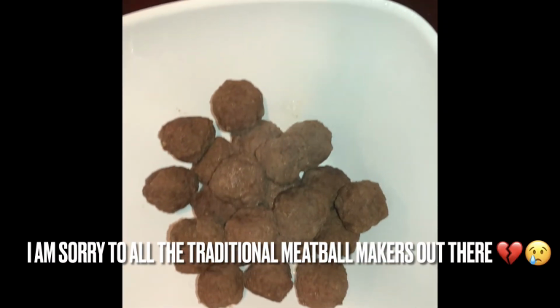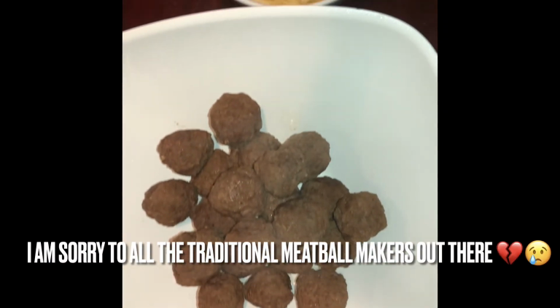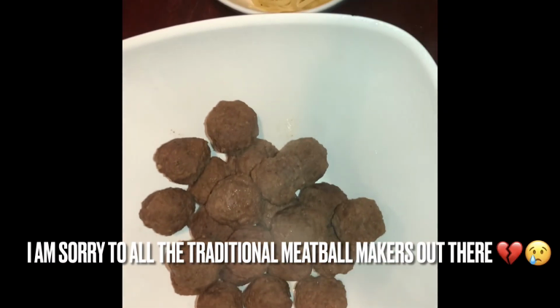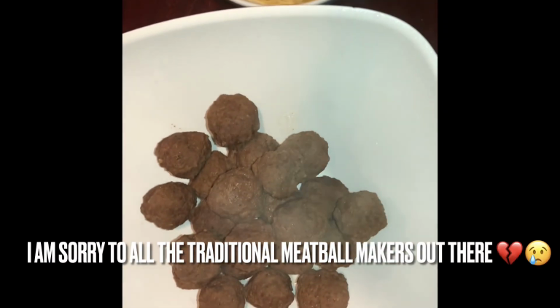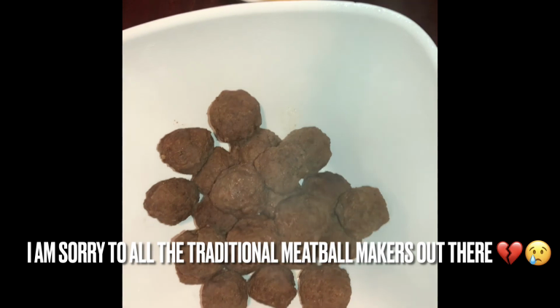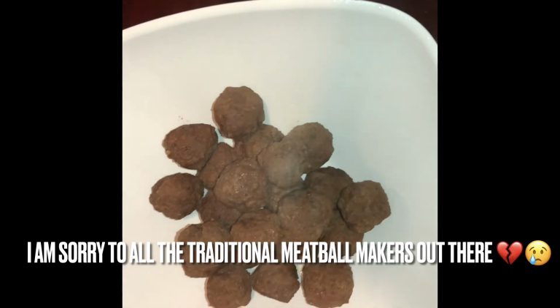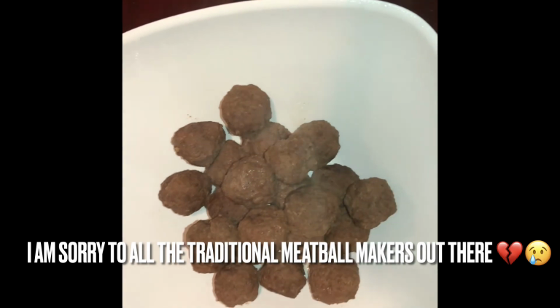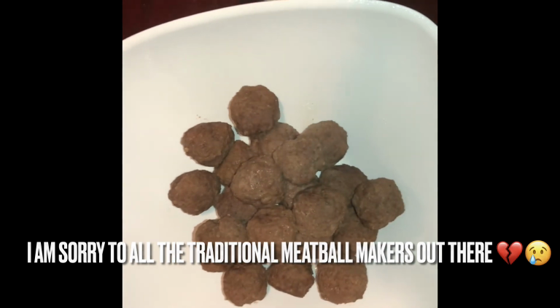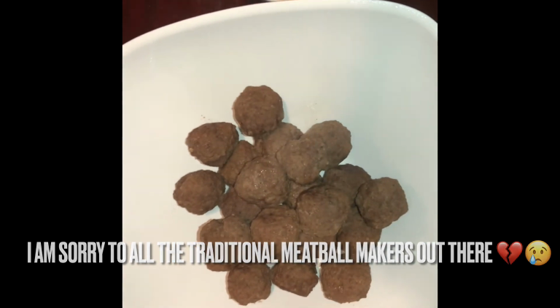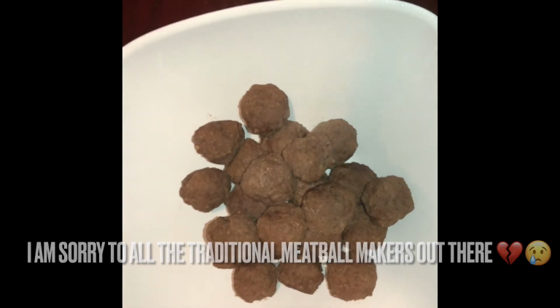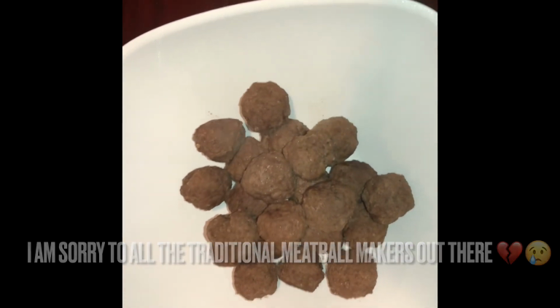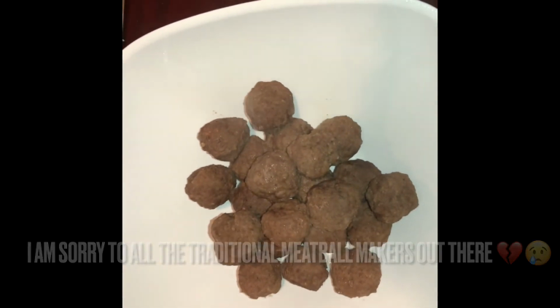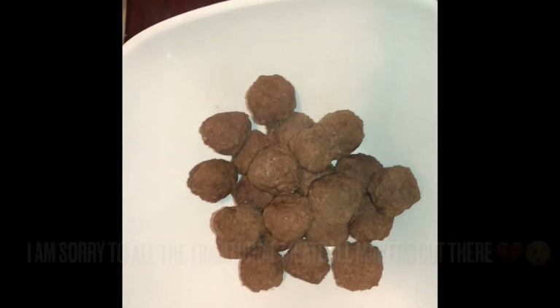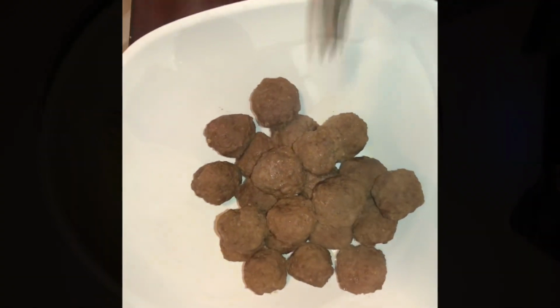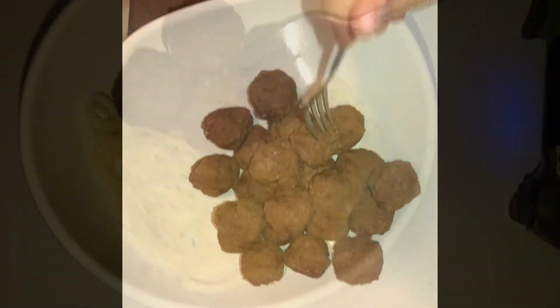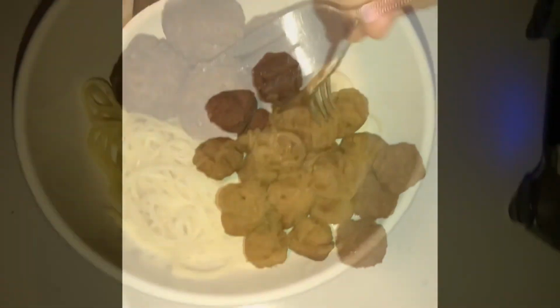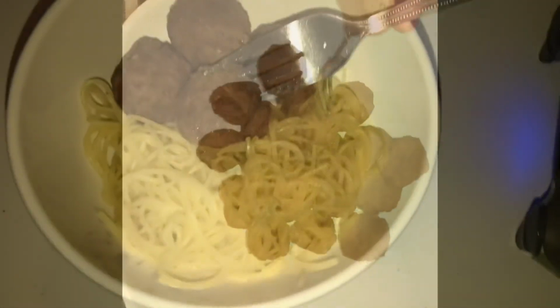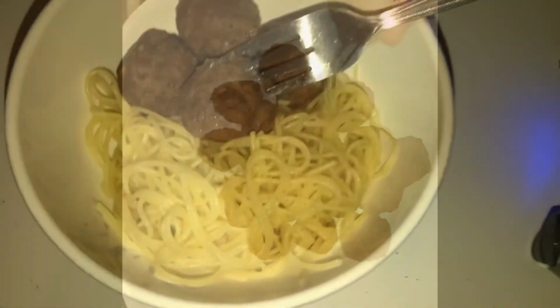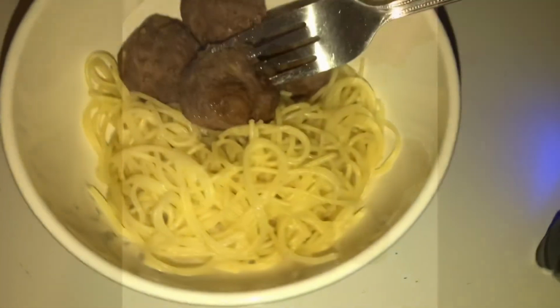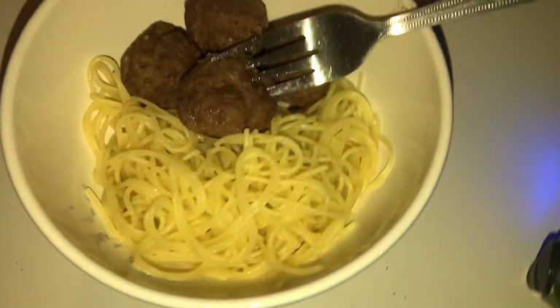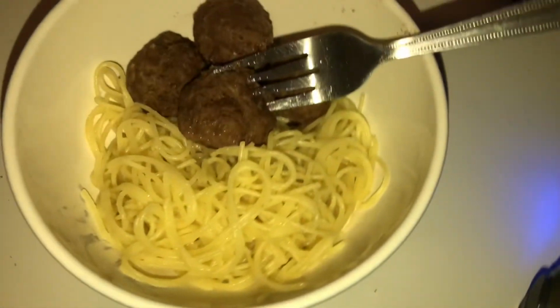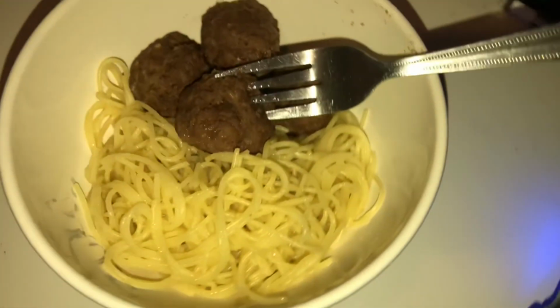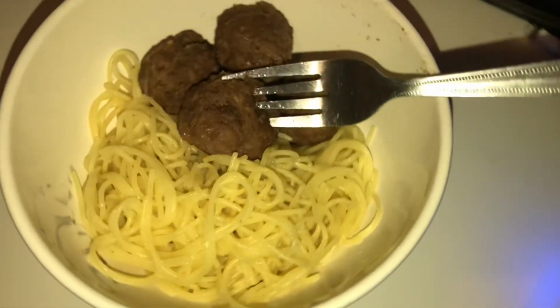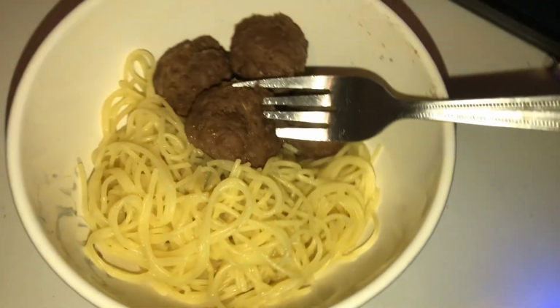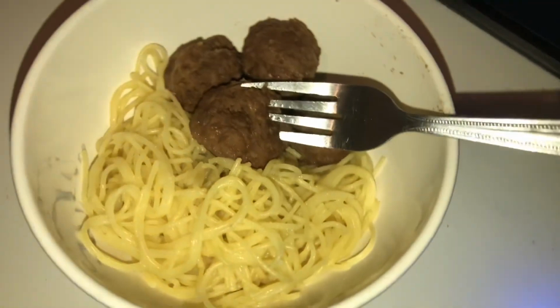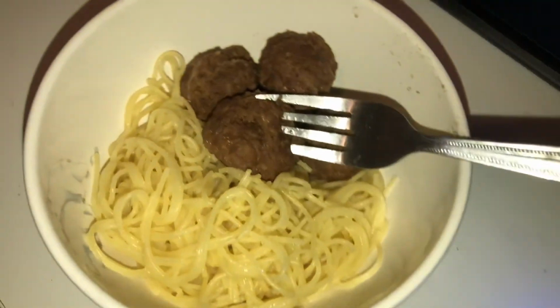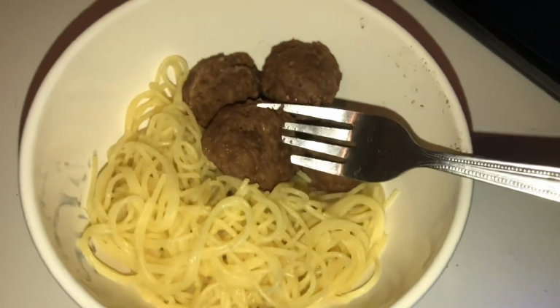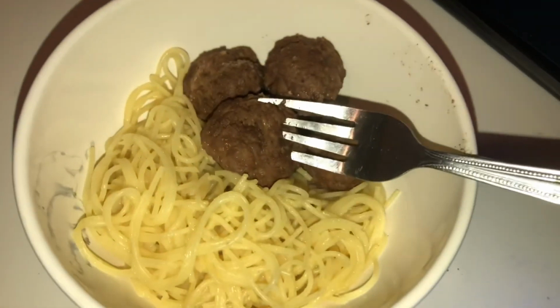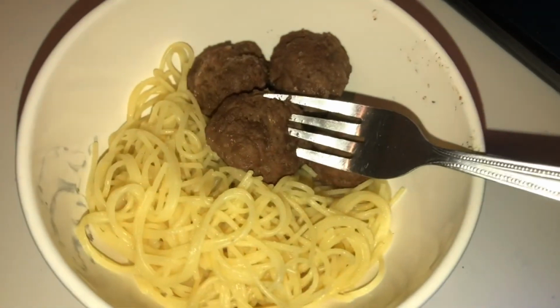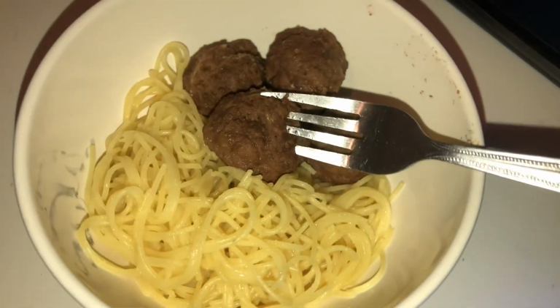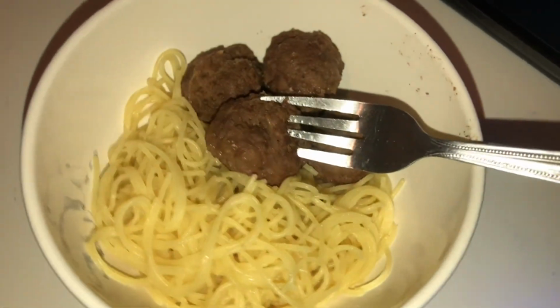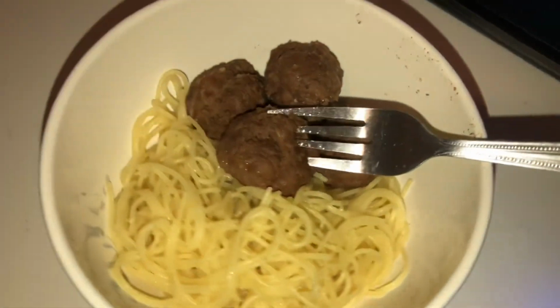And that's it — that's a pretty quick and easy dinner. Hope you guys enjoyed and have a good one.